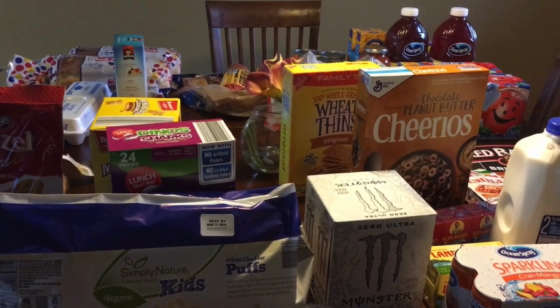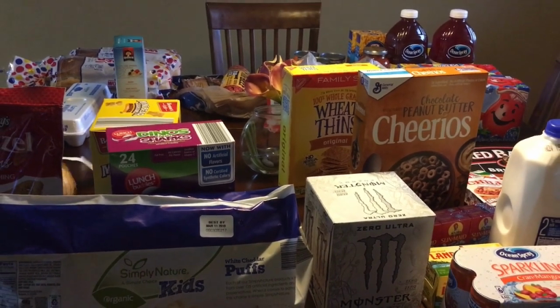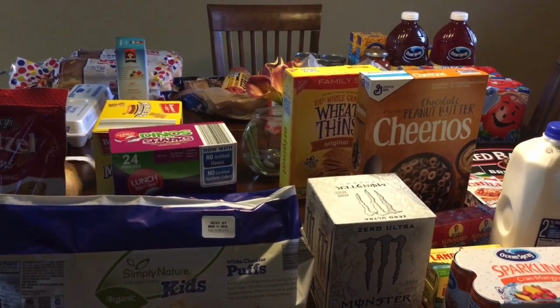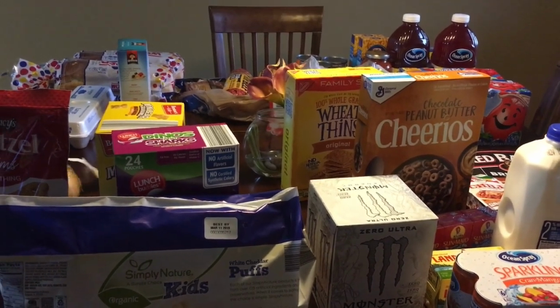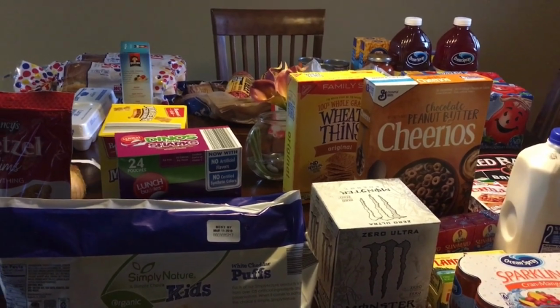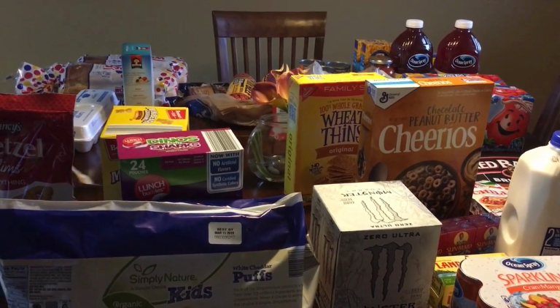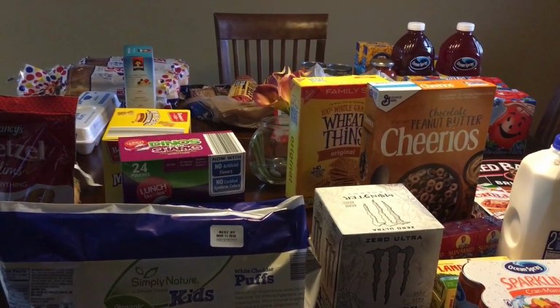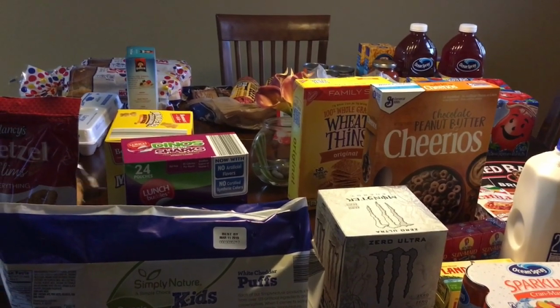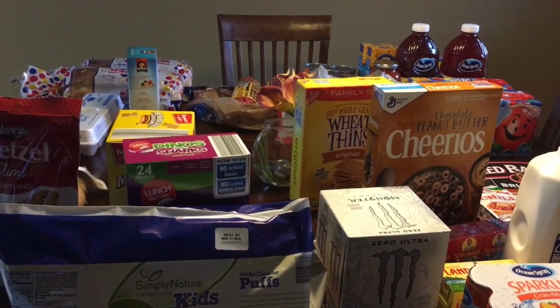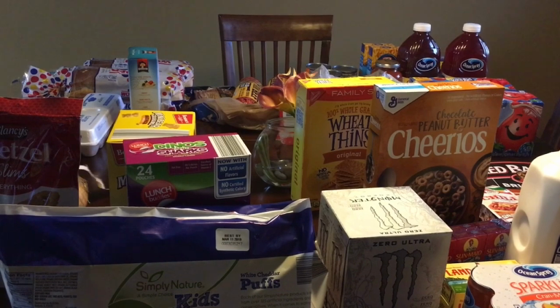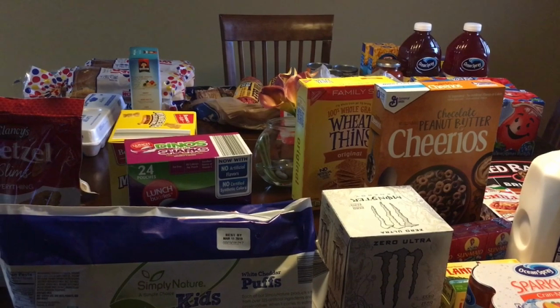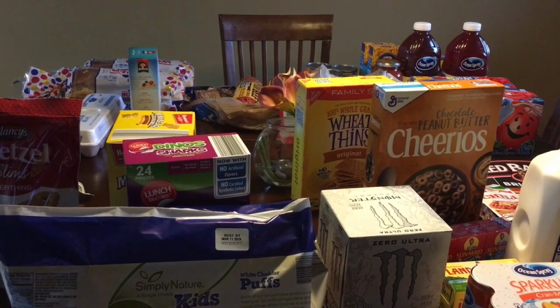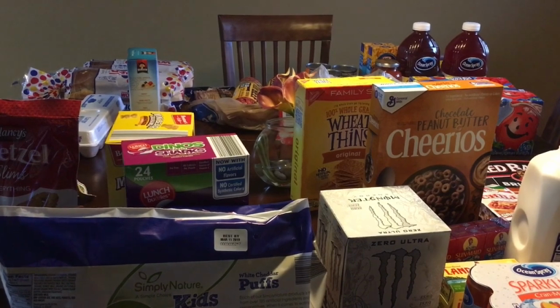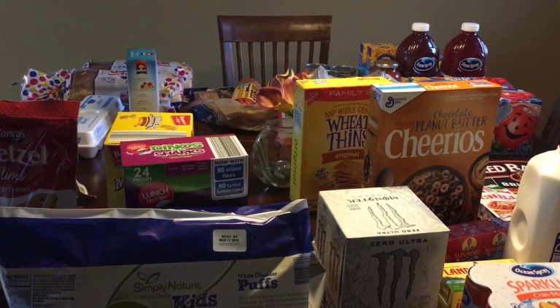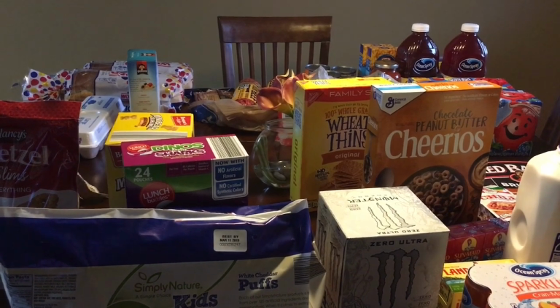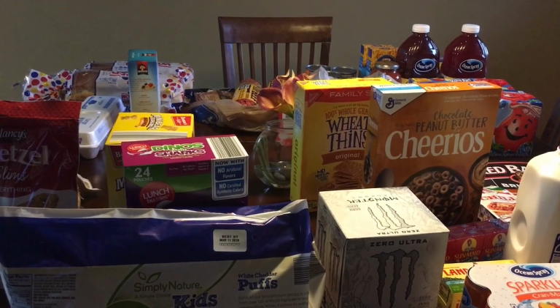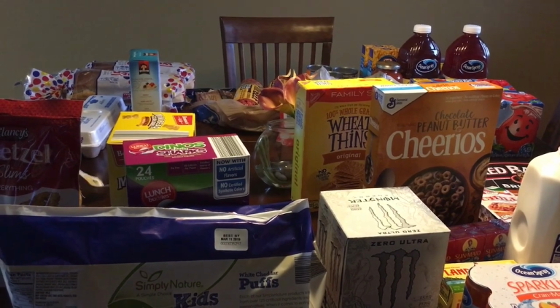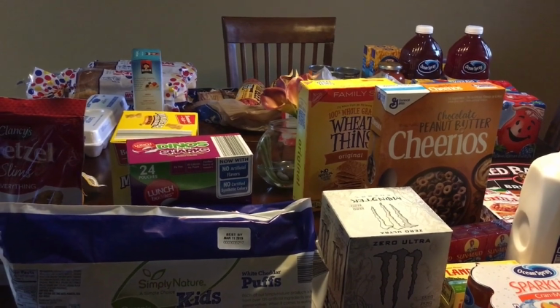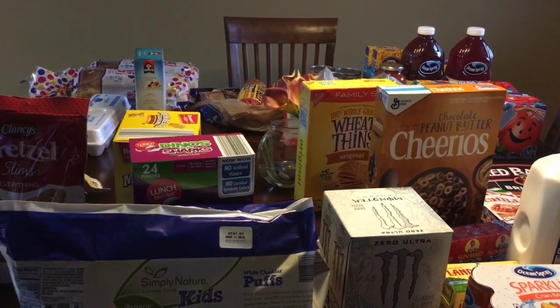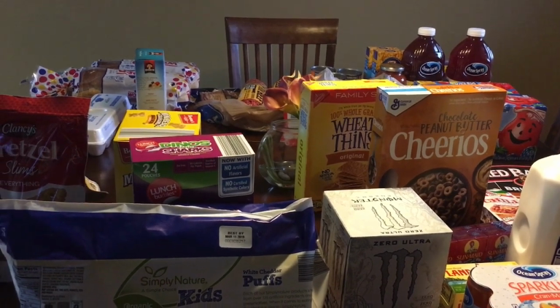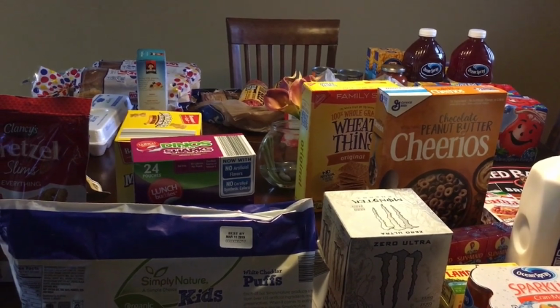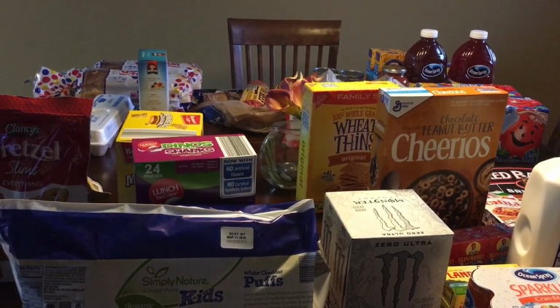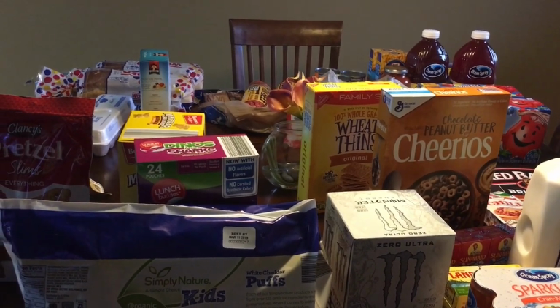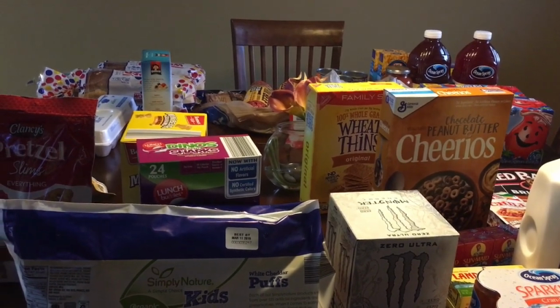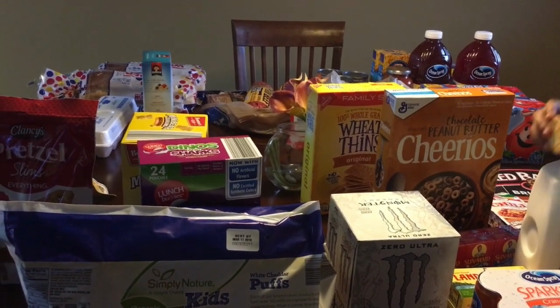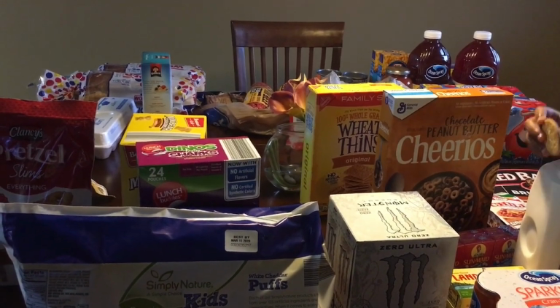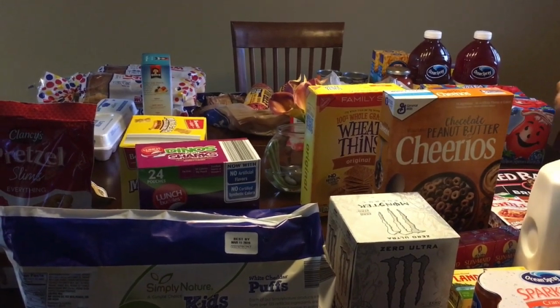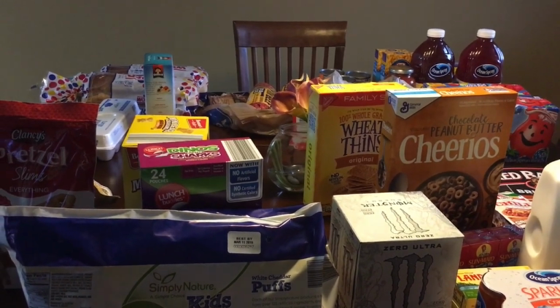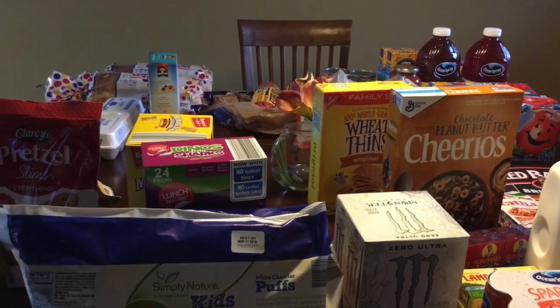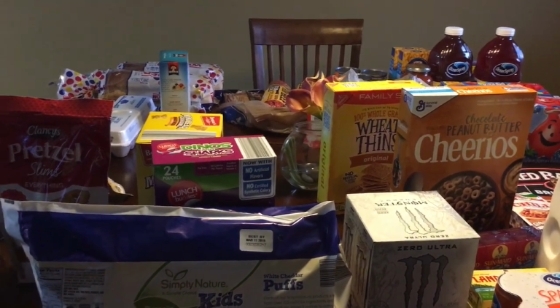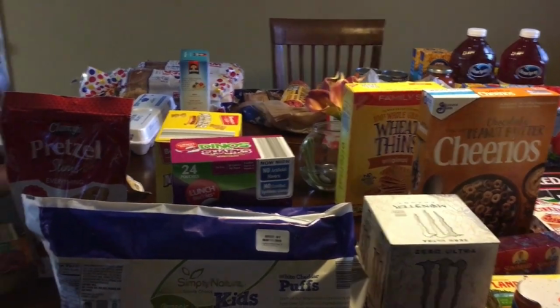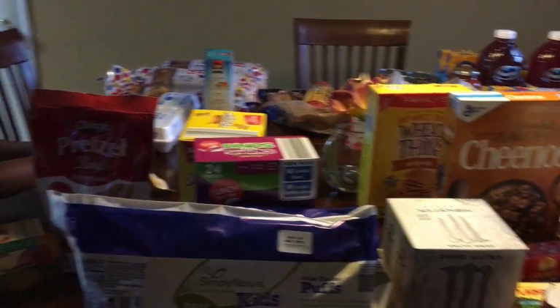Let me show you guys what I got. My kids are at the table eating a snack, so if you hear anything, that's my kids.